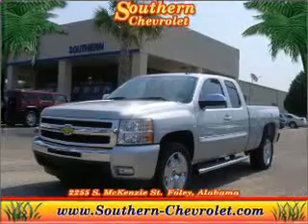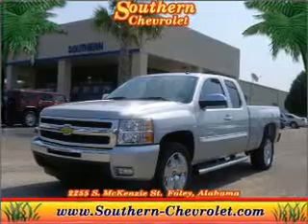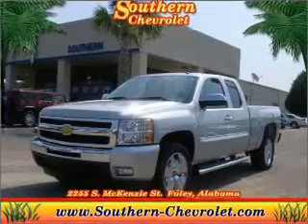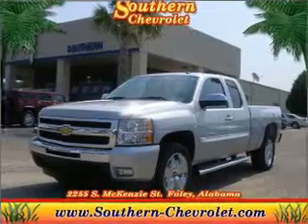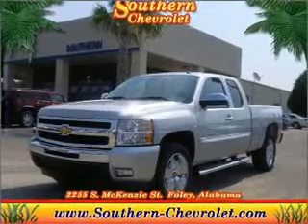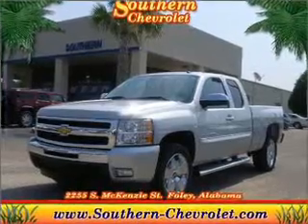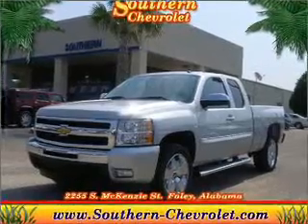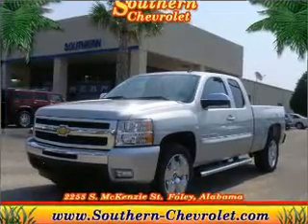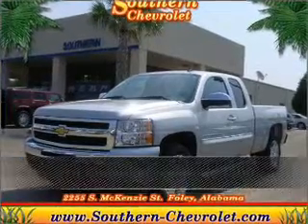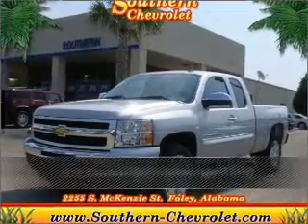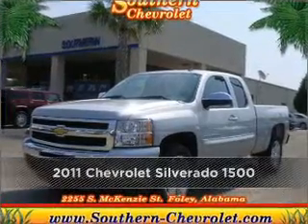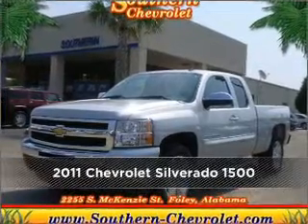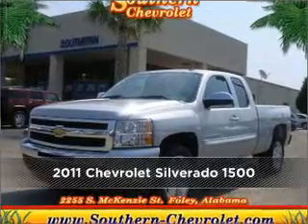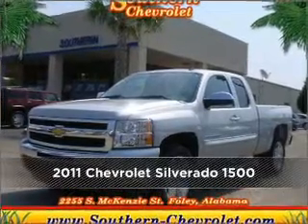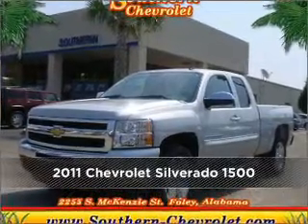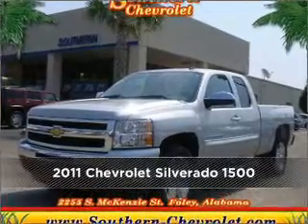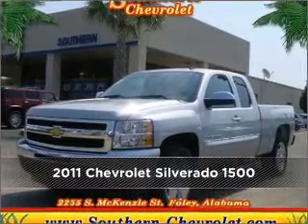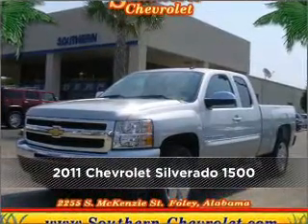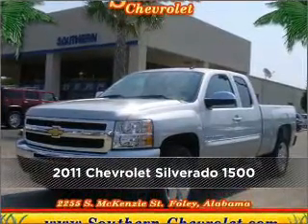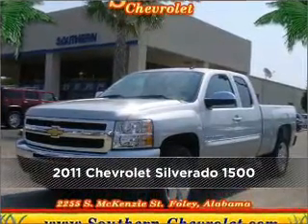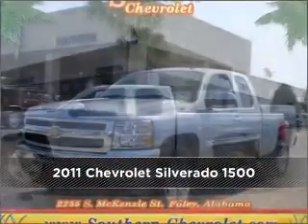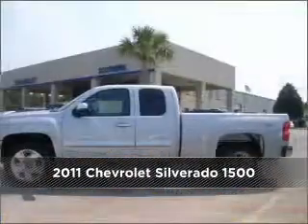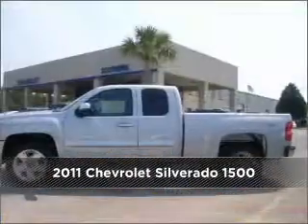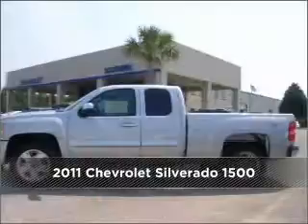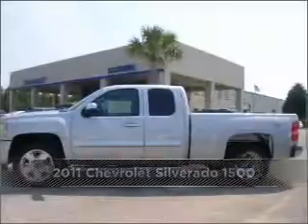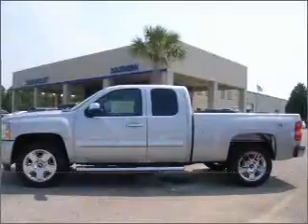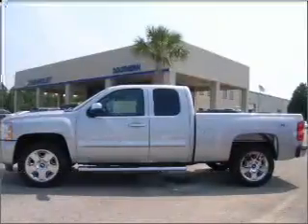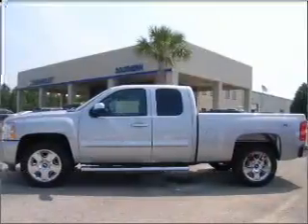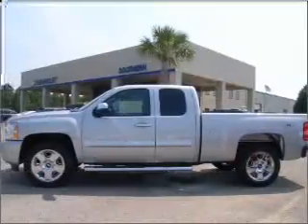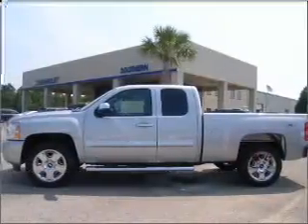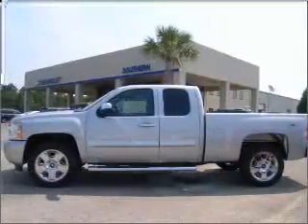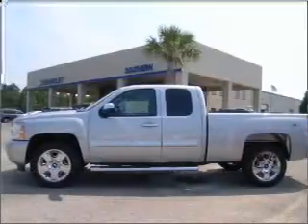Proudly presenting this 2011 Chevrolet. Your search stops here with this ideal auto.